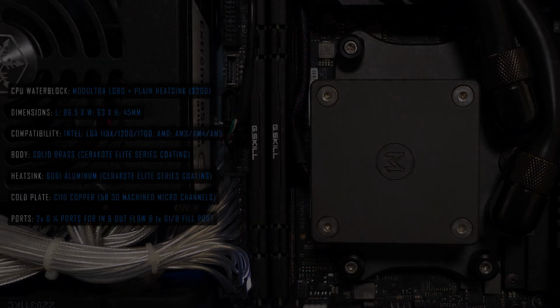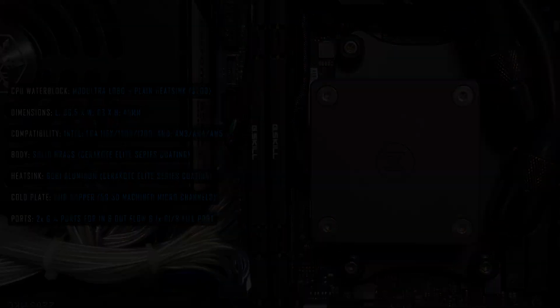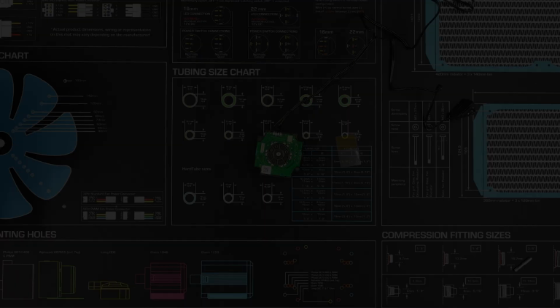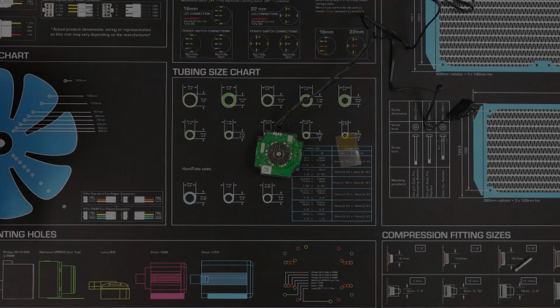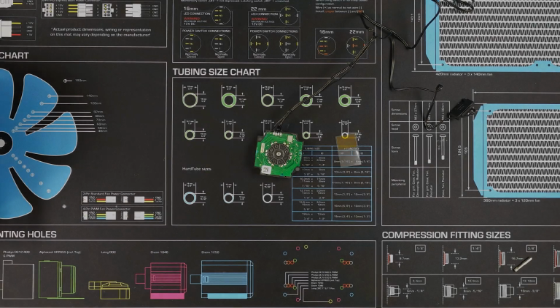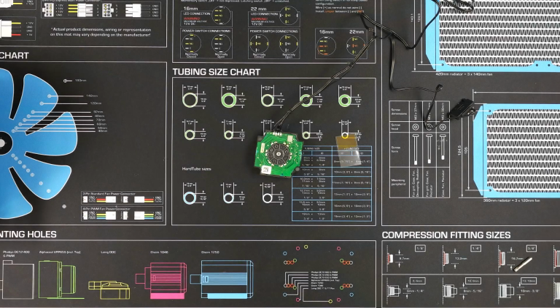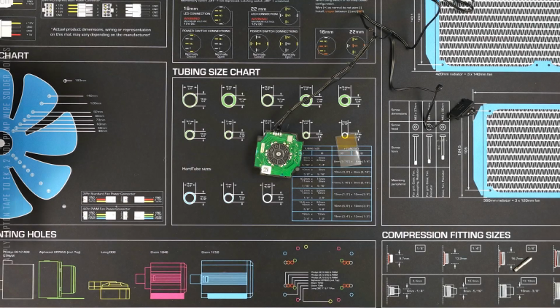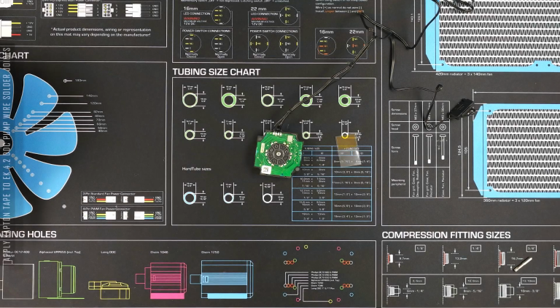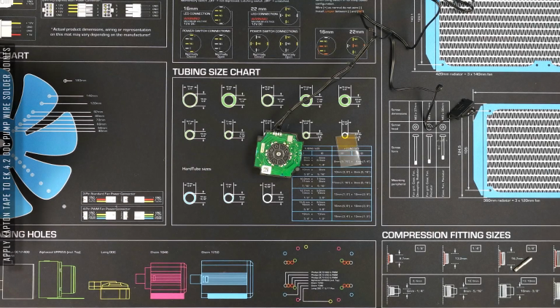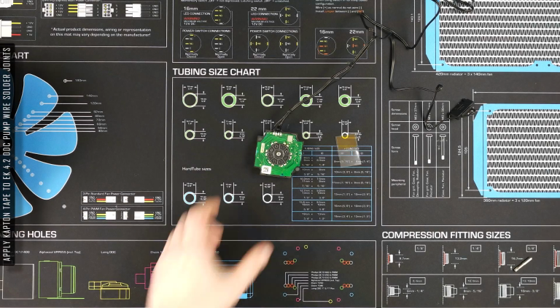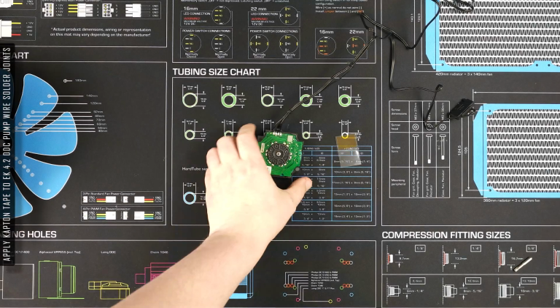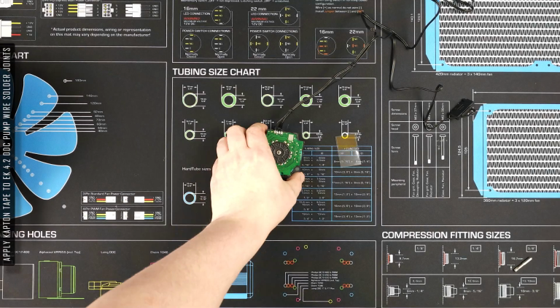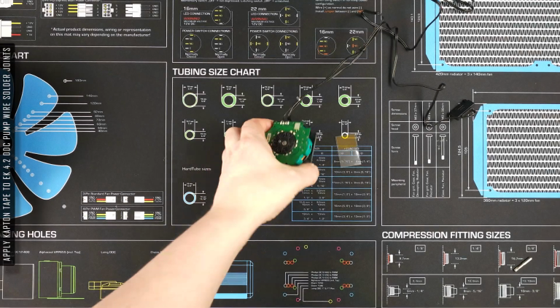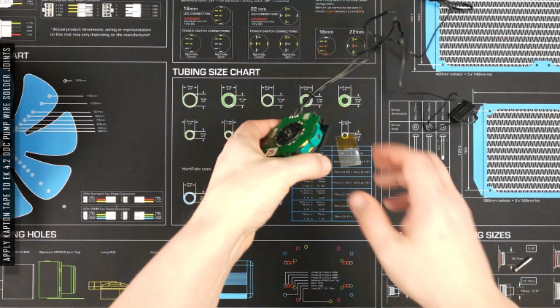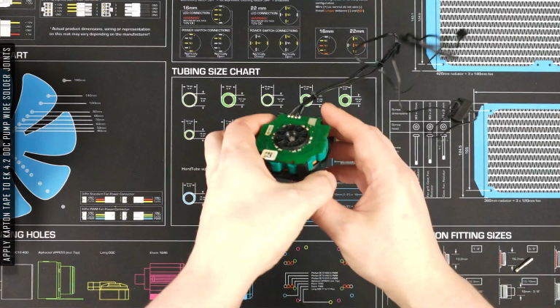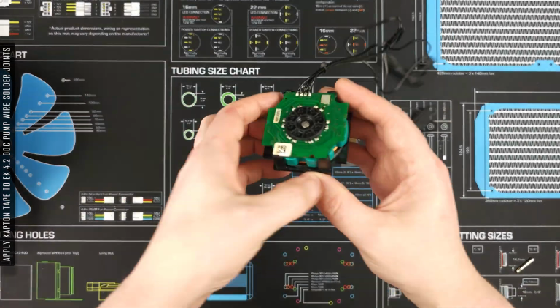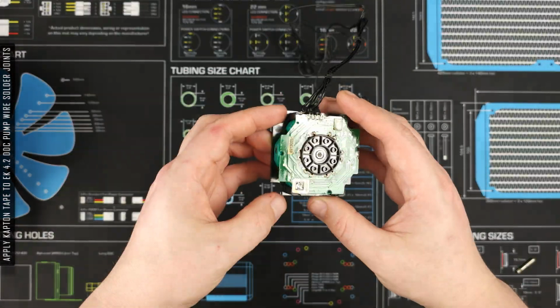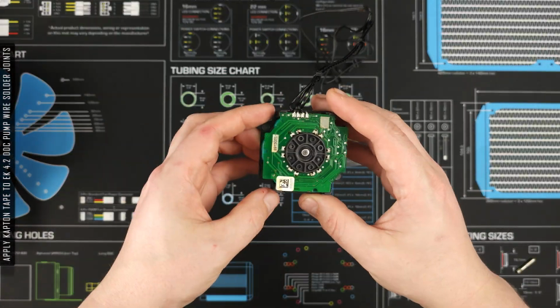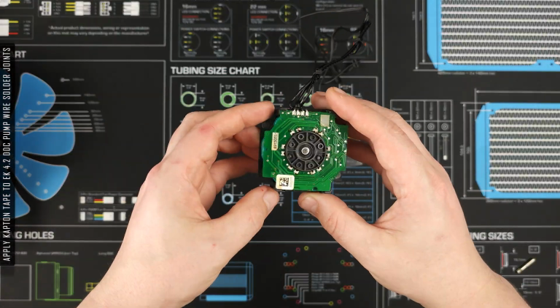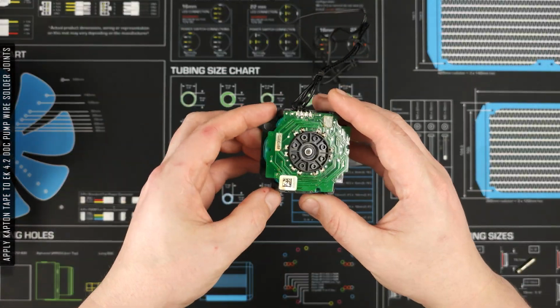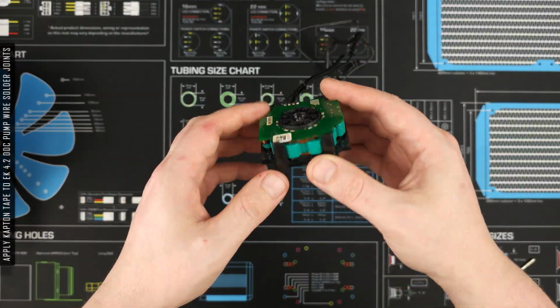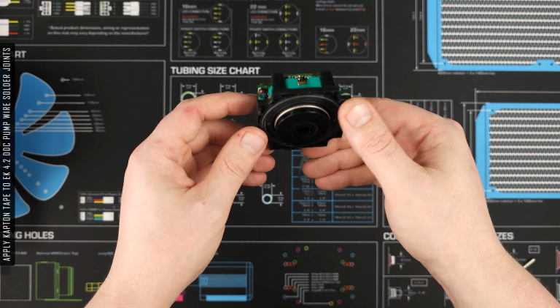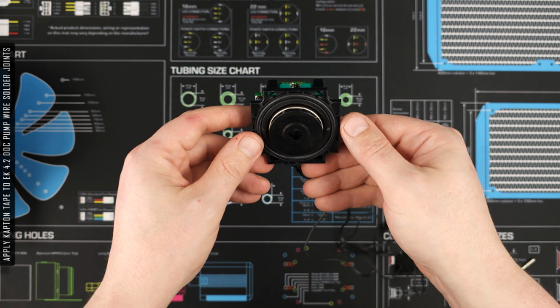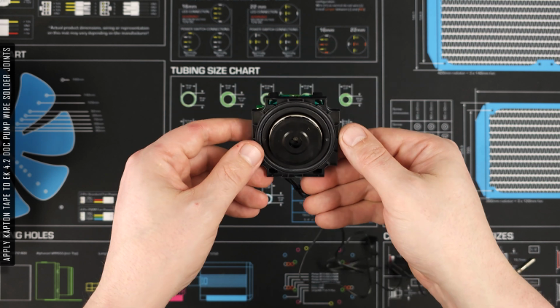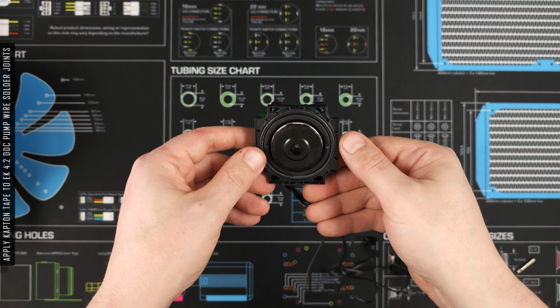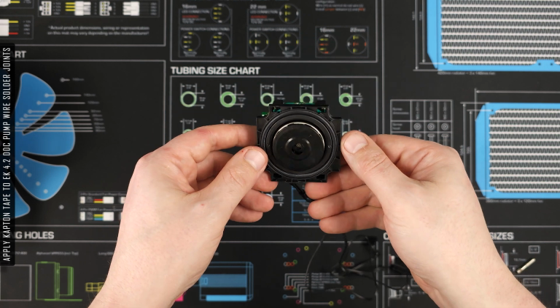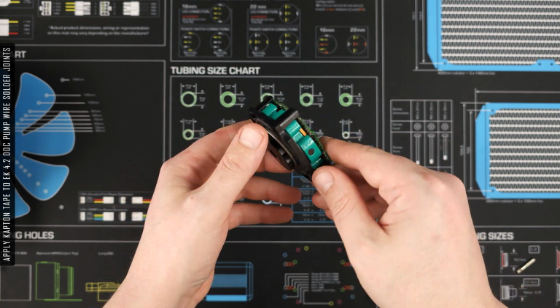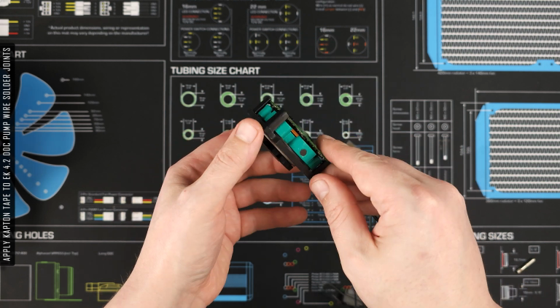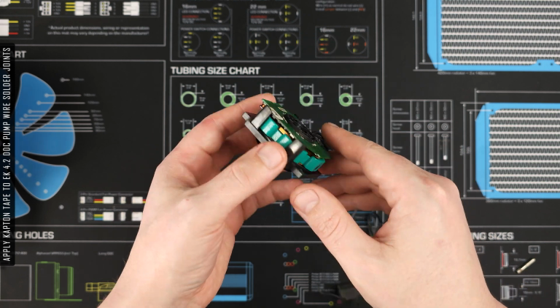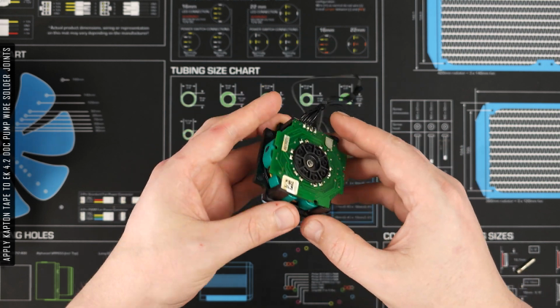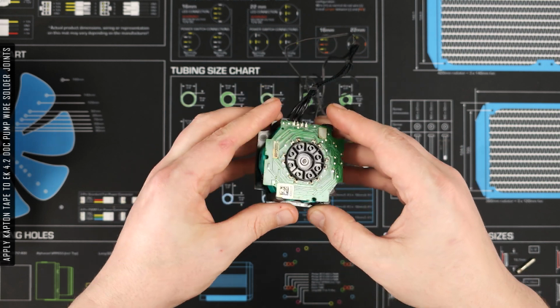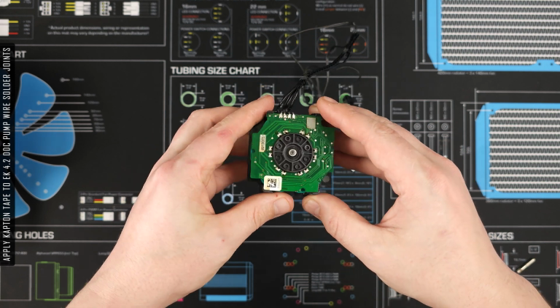Quick note: Mod Ultra provide an excellent PDF guide which I'd recommend following during the installation process.